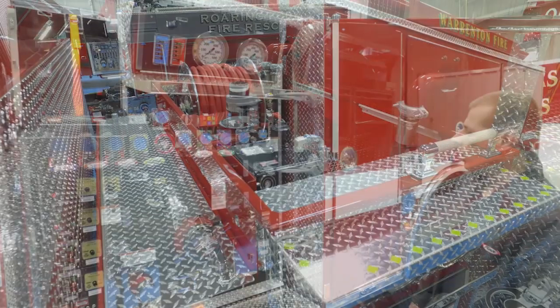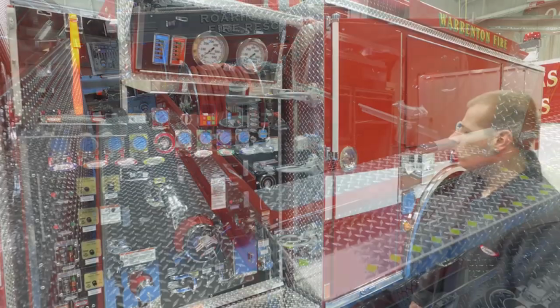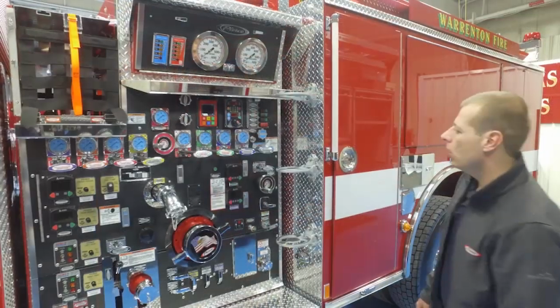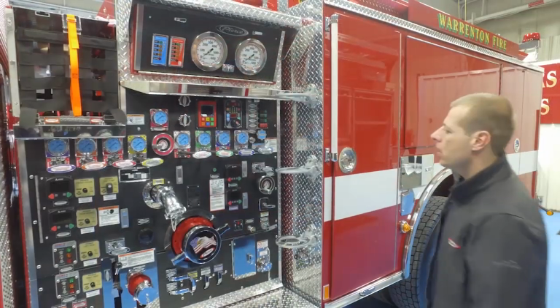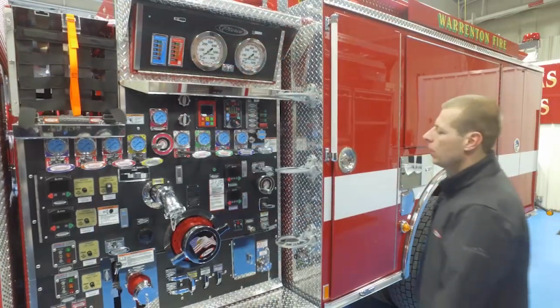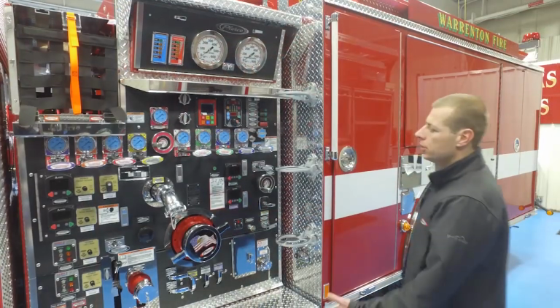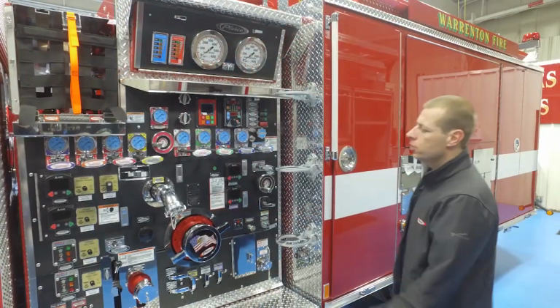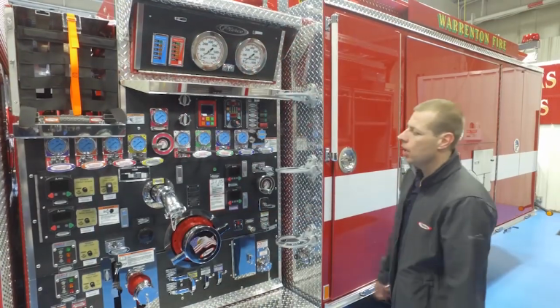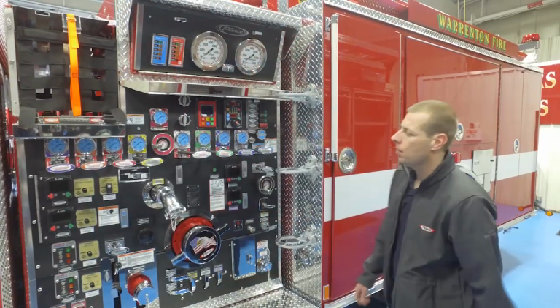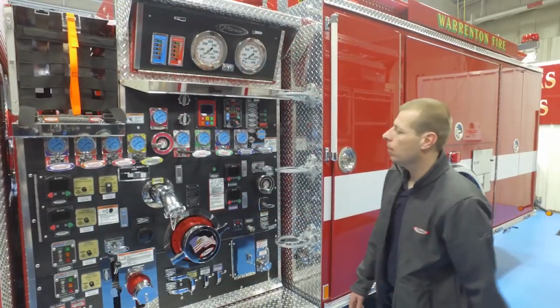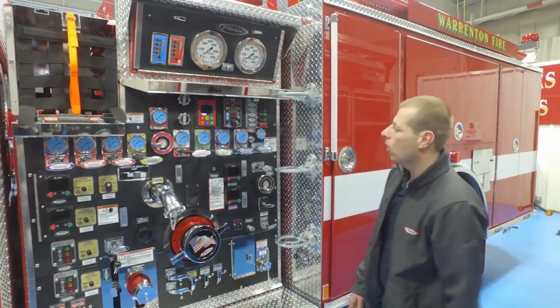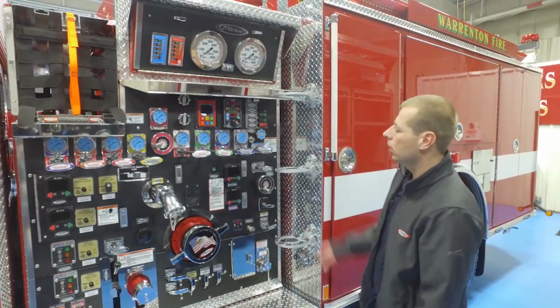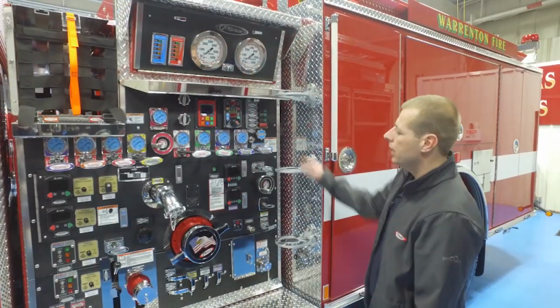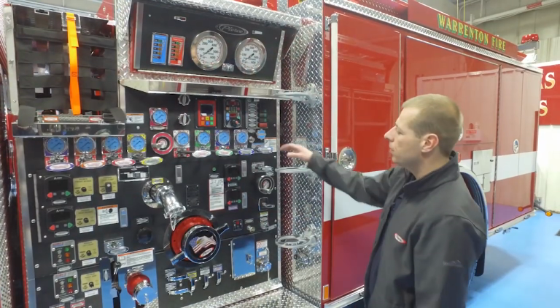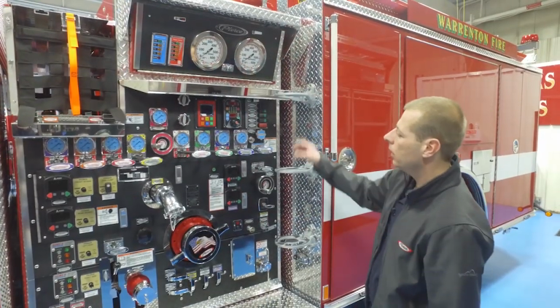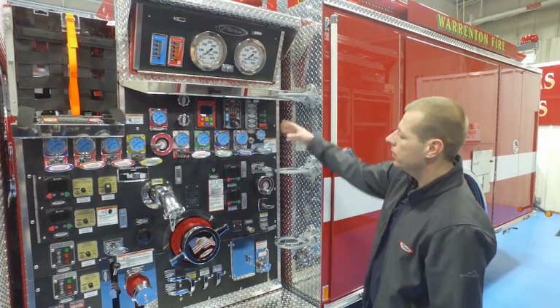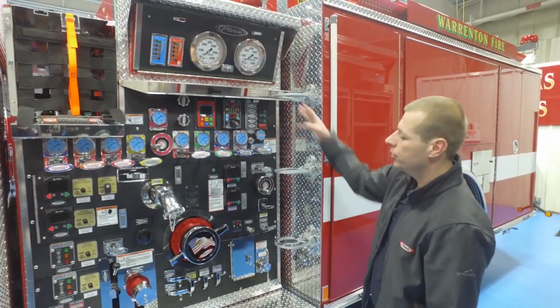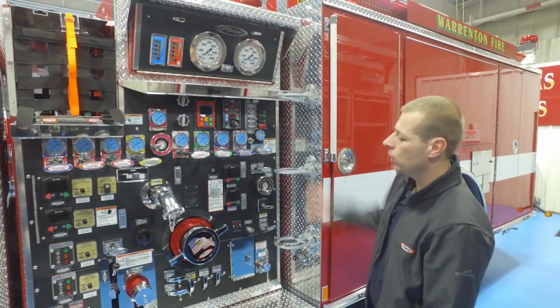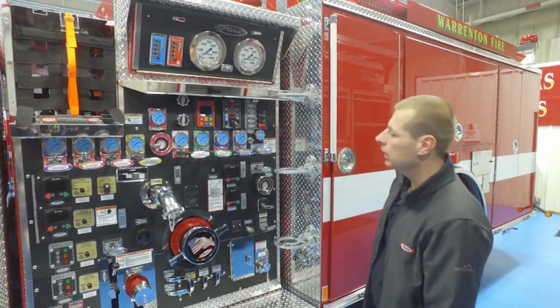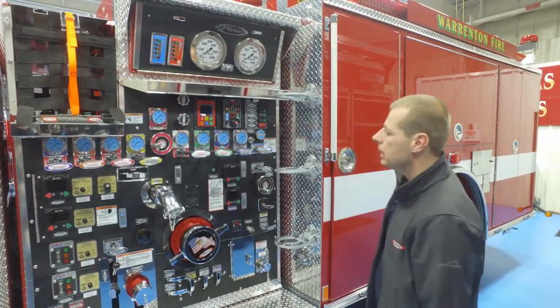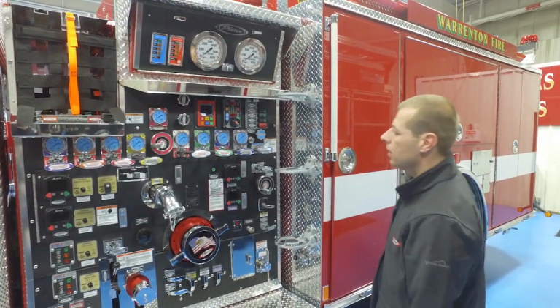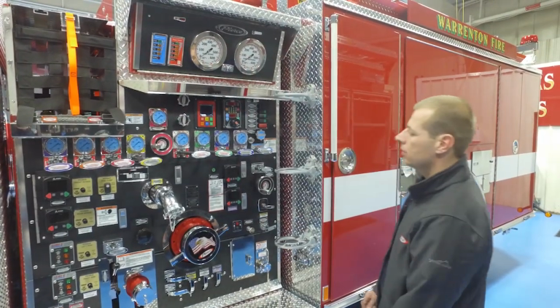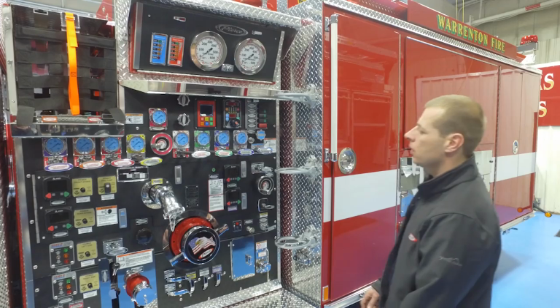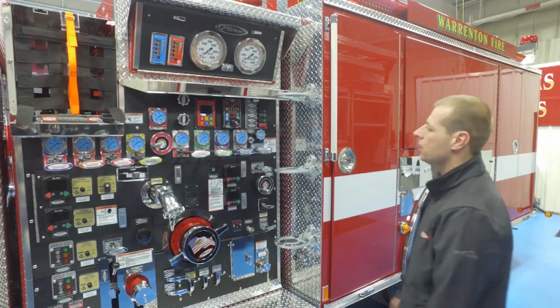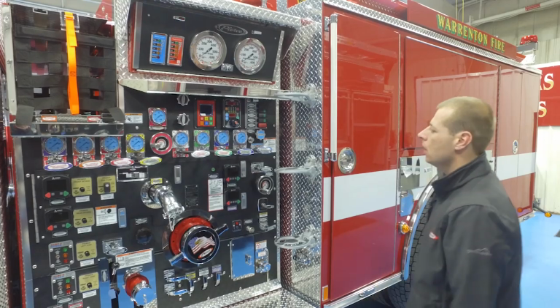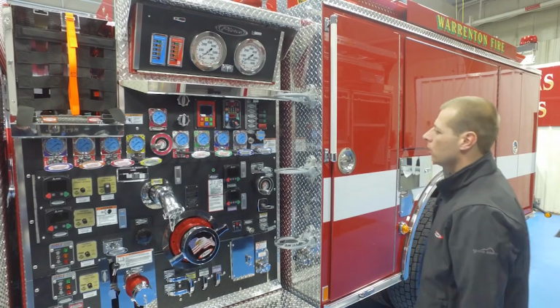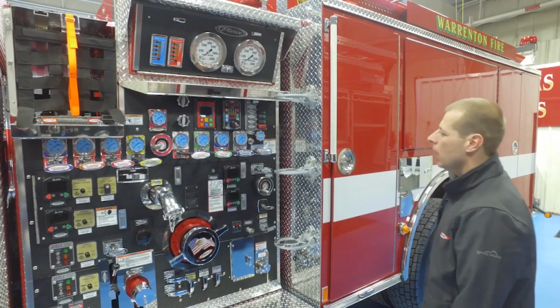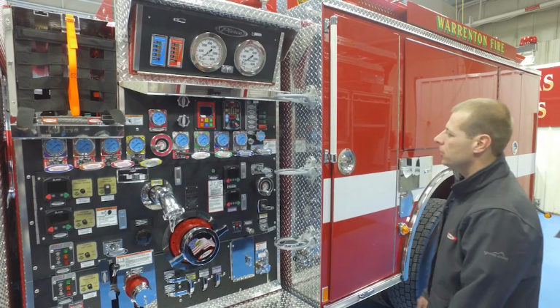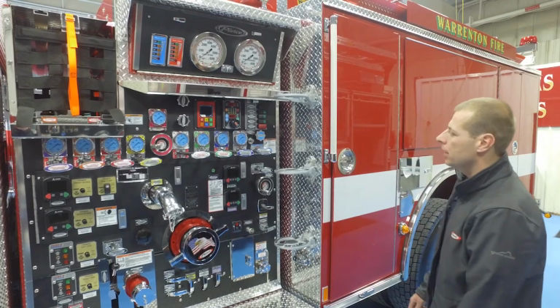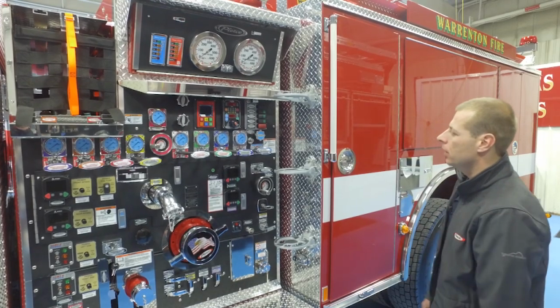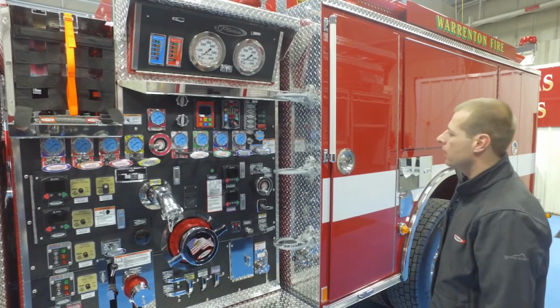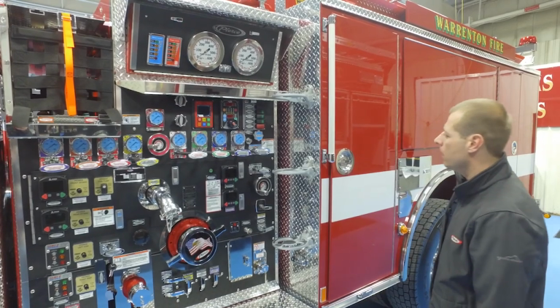All our gauges are backlit with red LED, so it's a great option at night time.